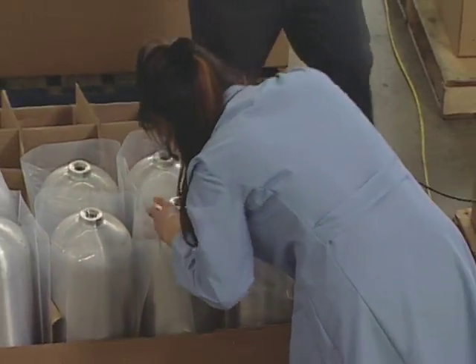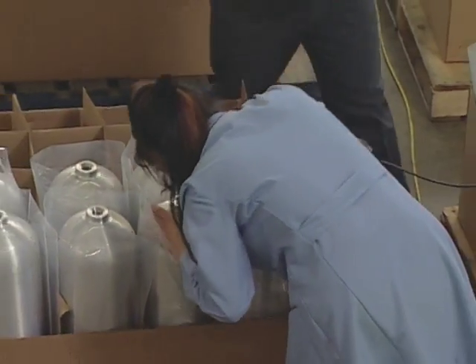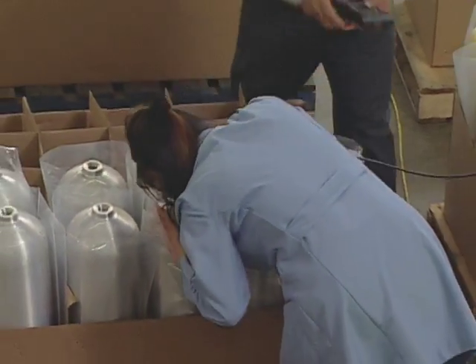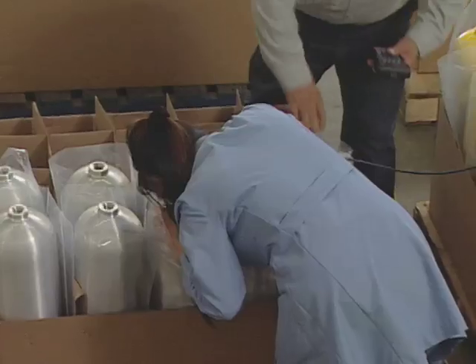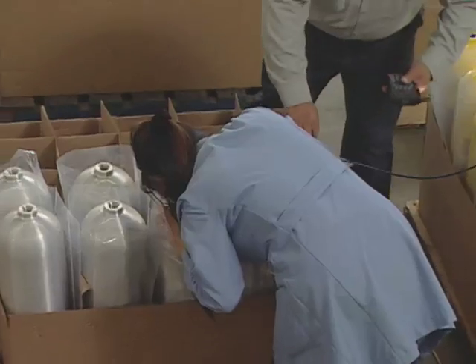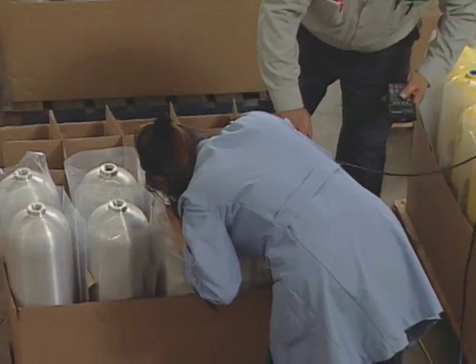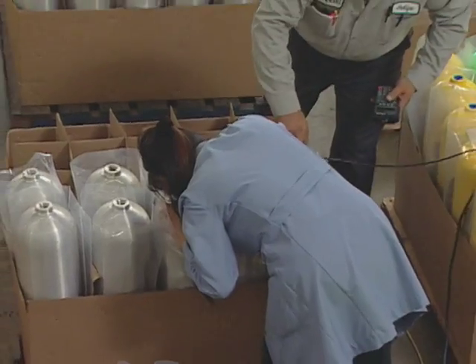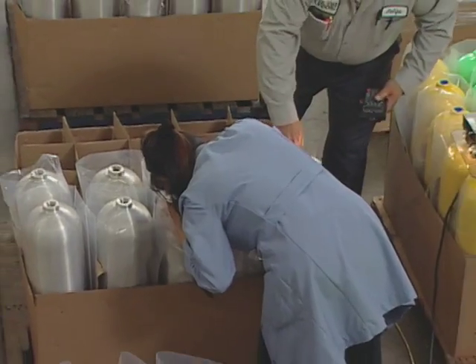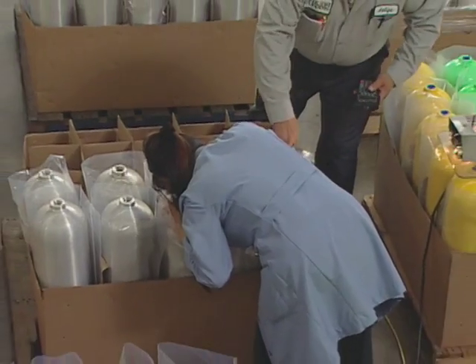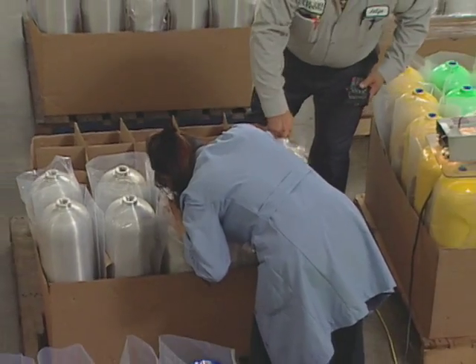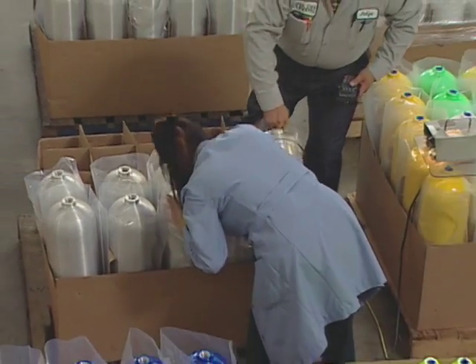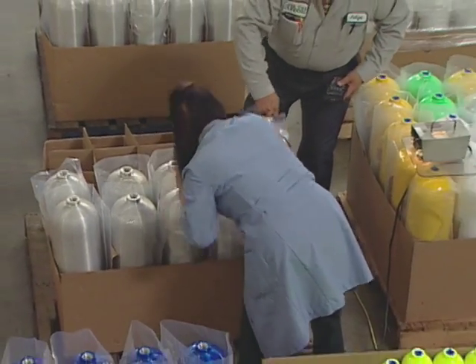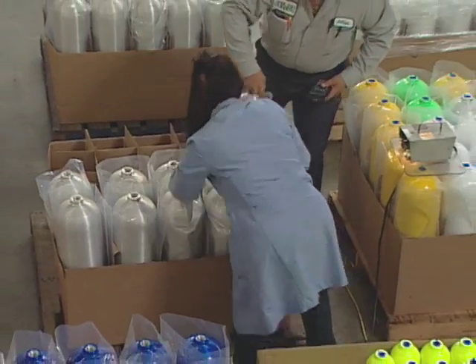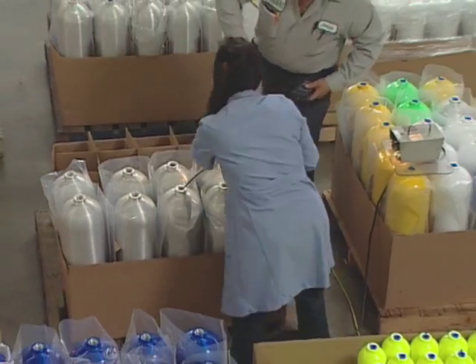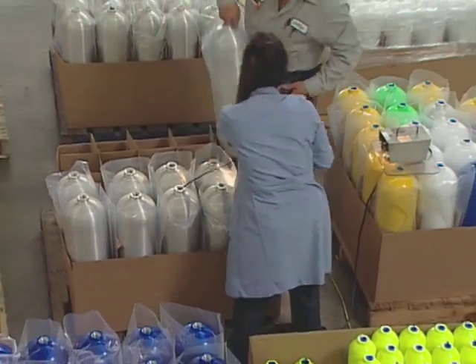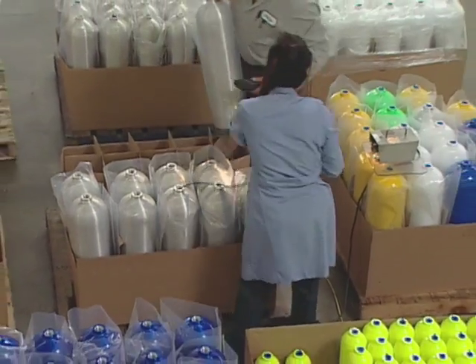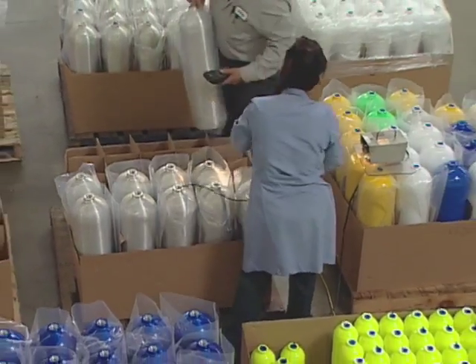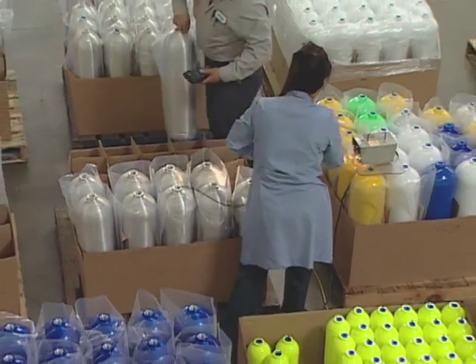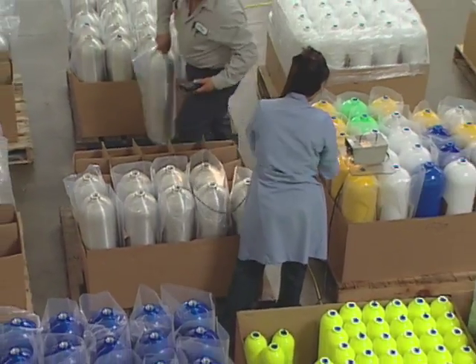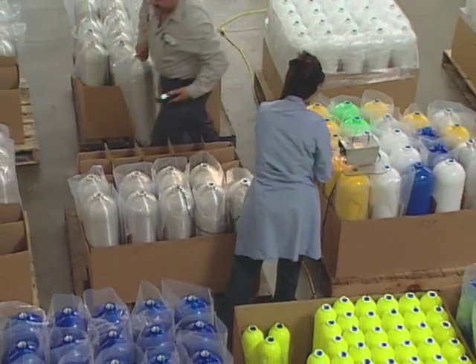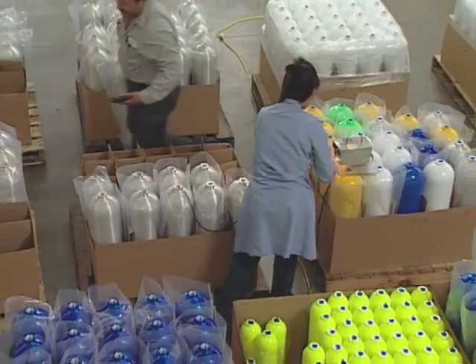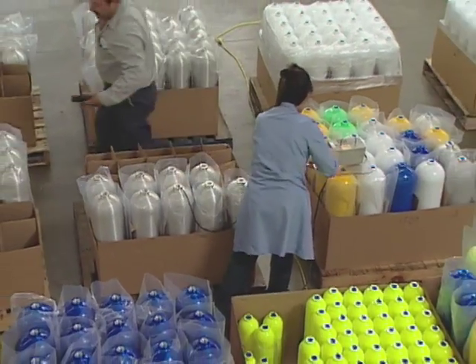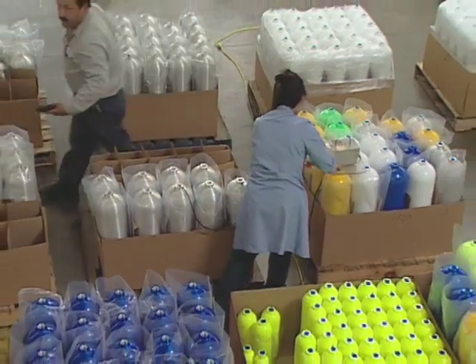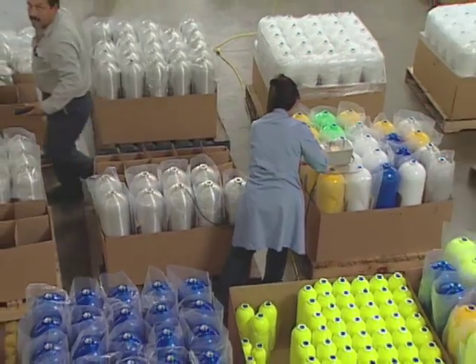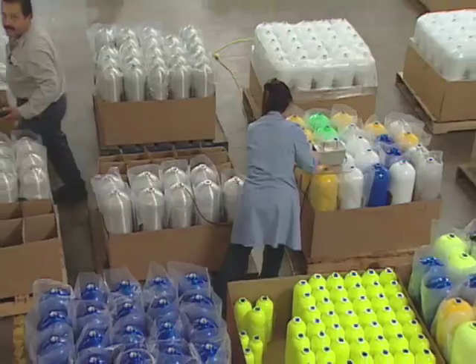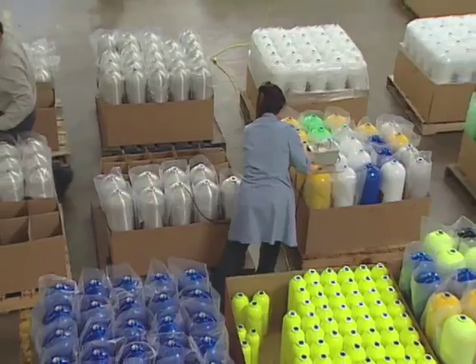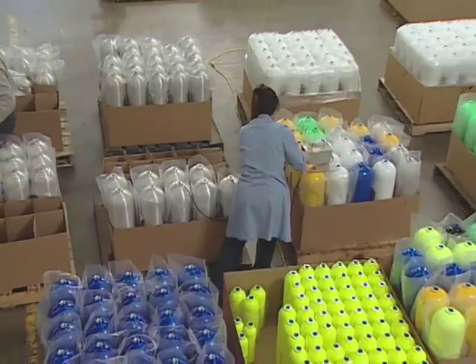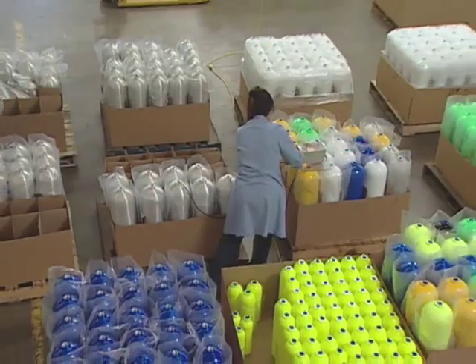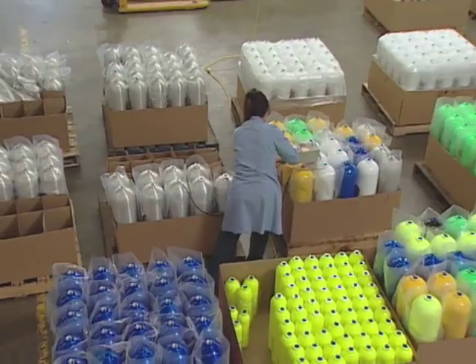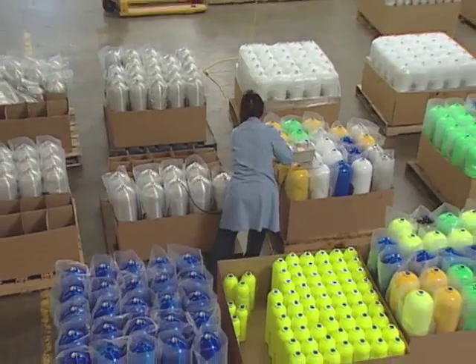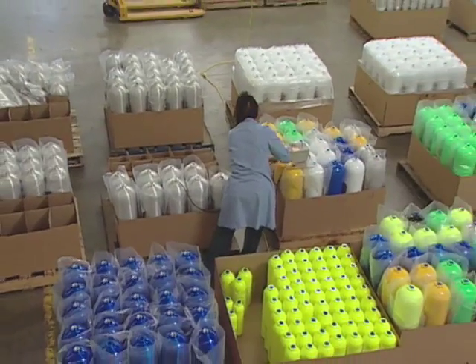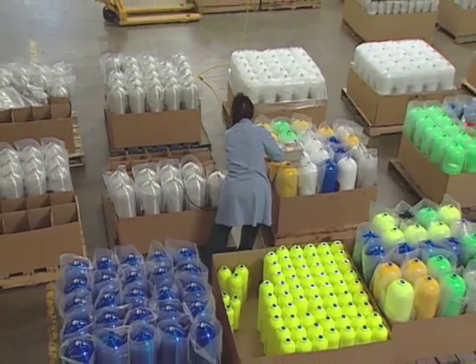Each tank must pass strength, metal chemistry, and cosmetic inspections before shipping.